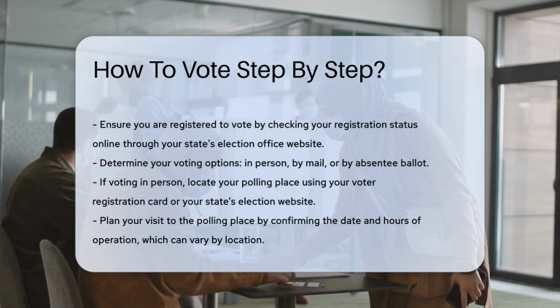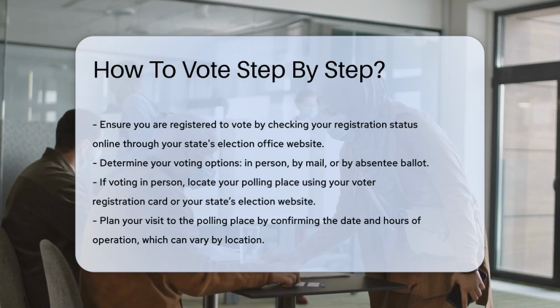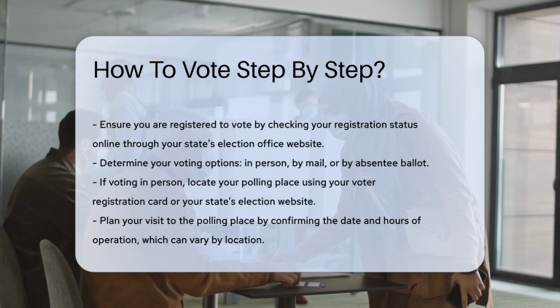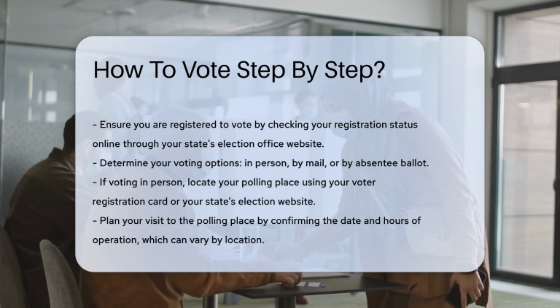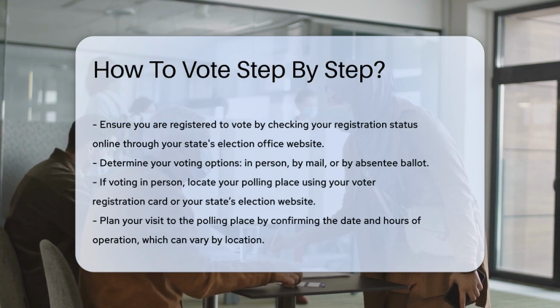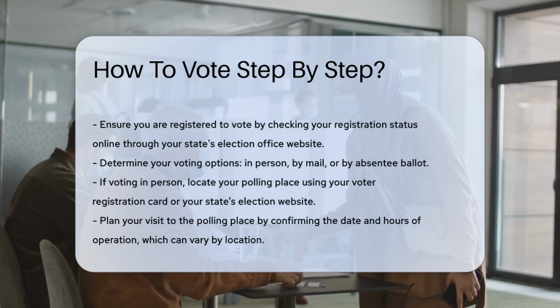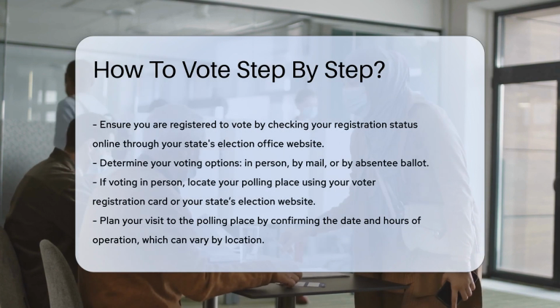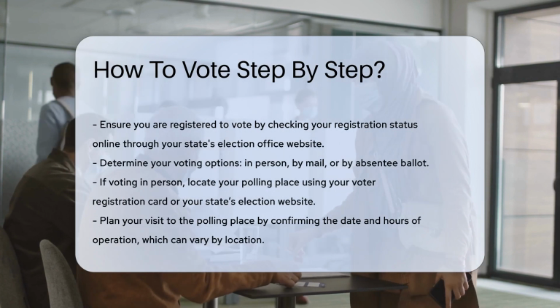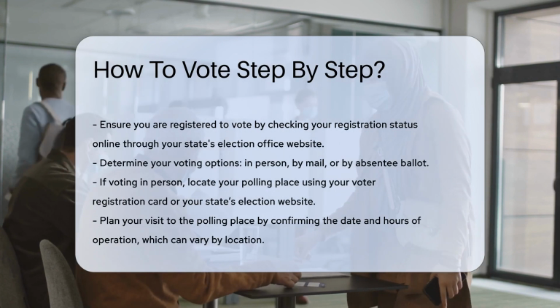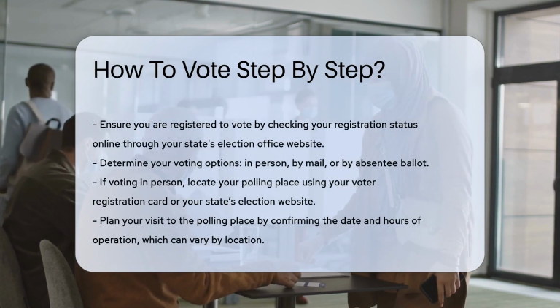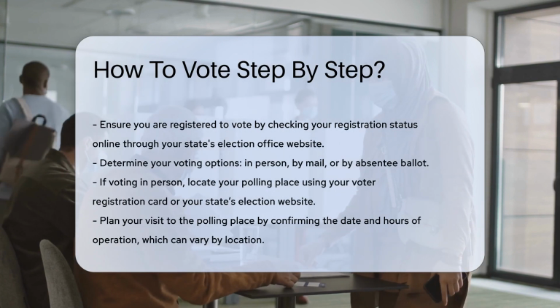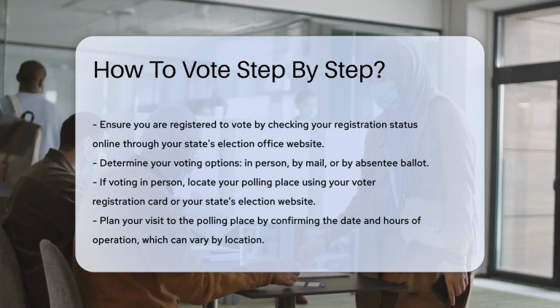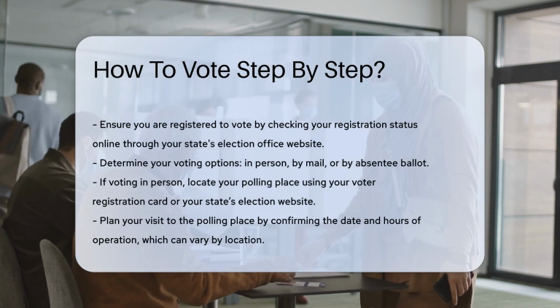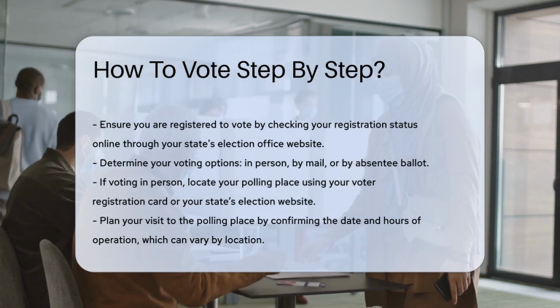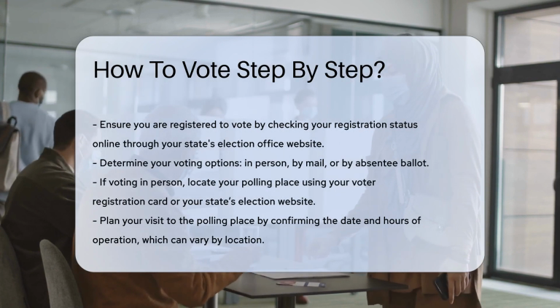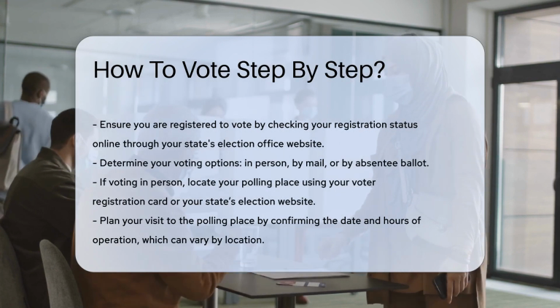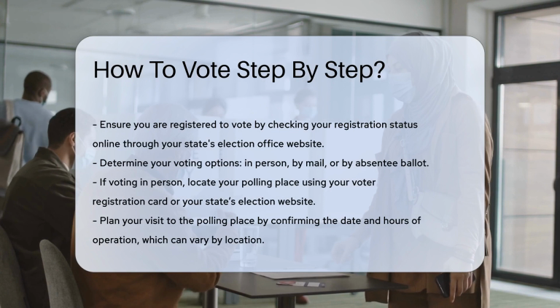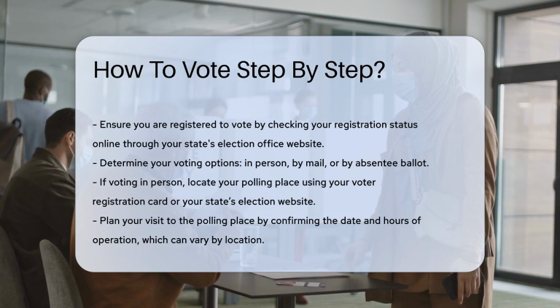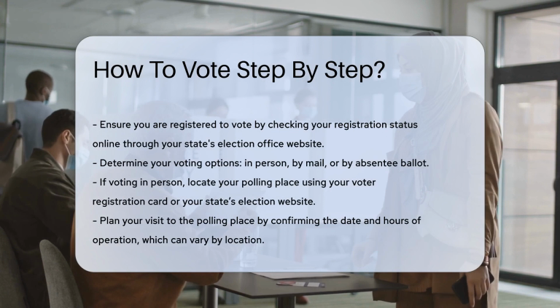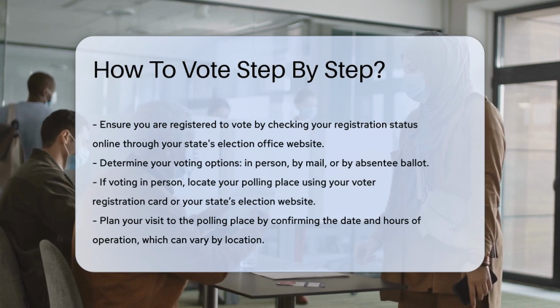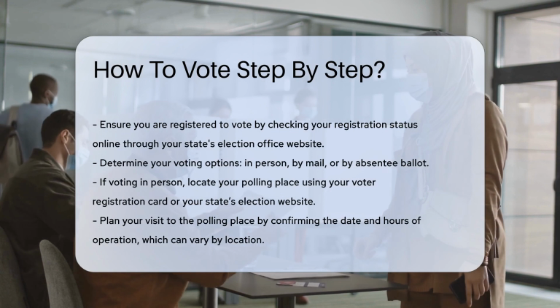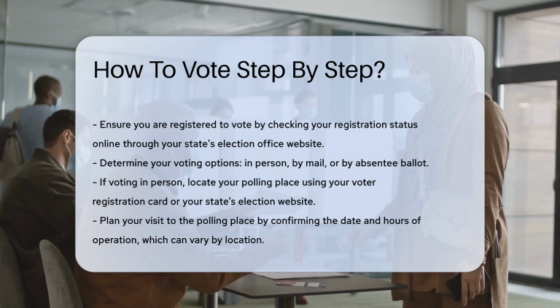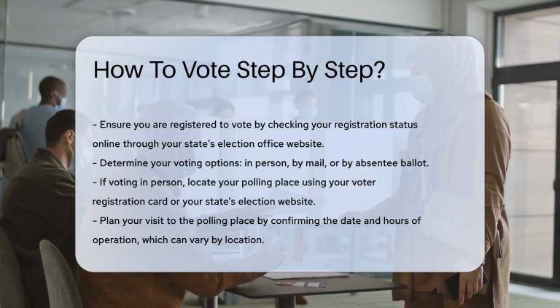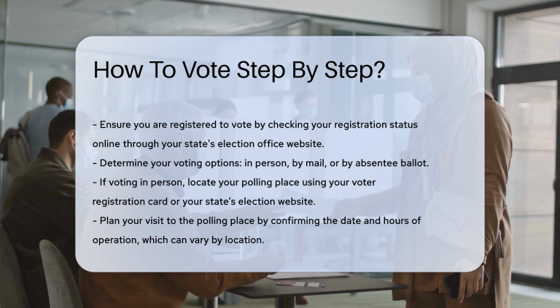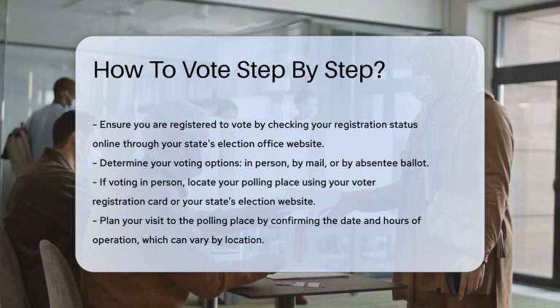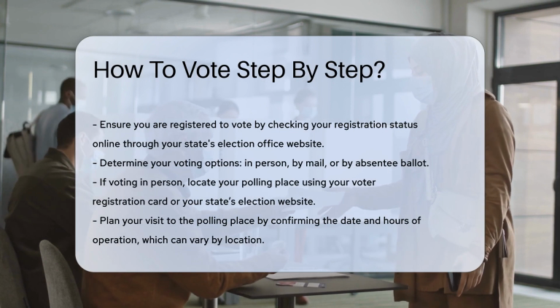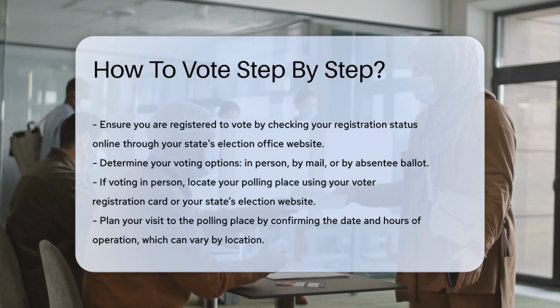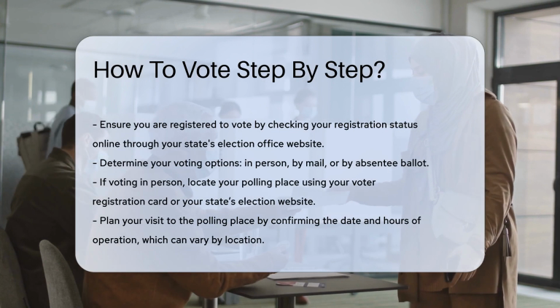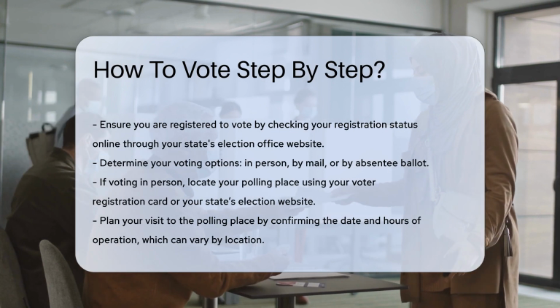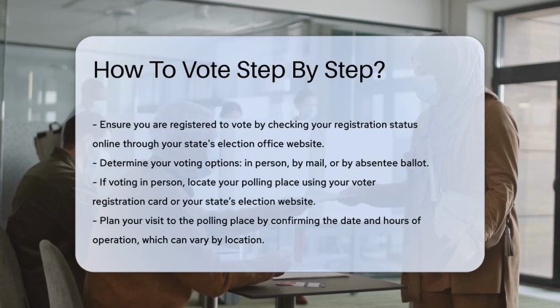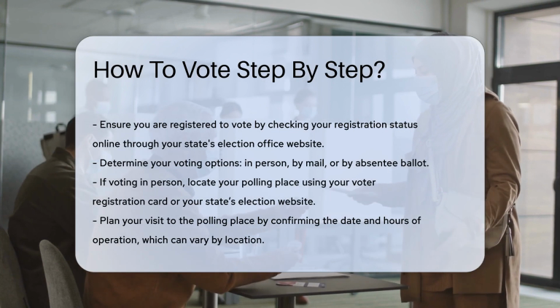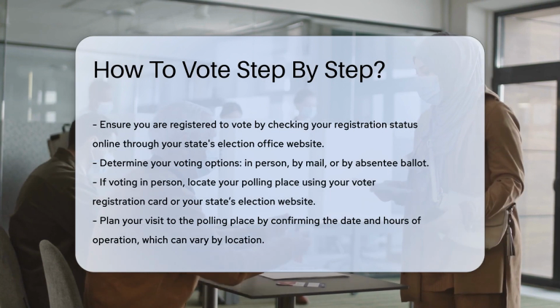Next, find out your voting options. You may have the choice to vote in person, by mail, or by absentee ballot.